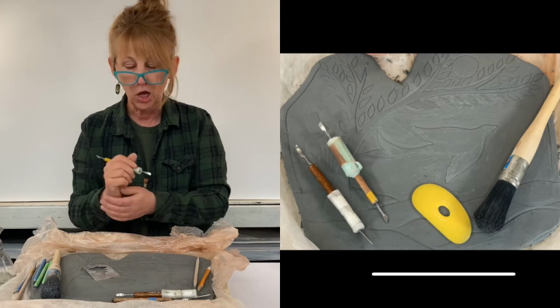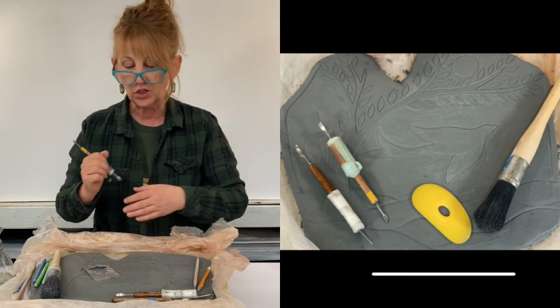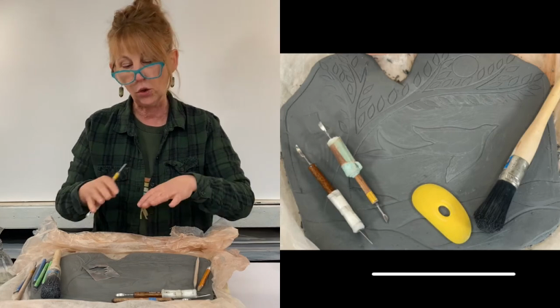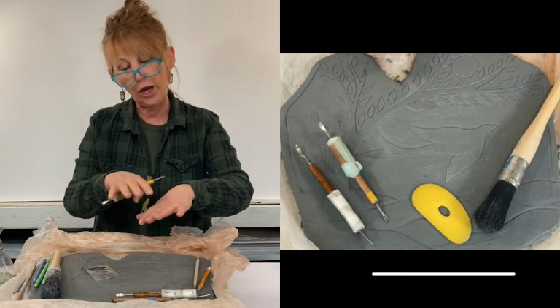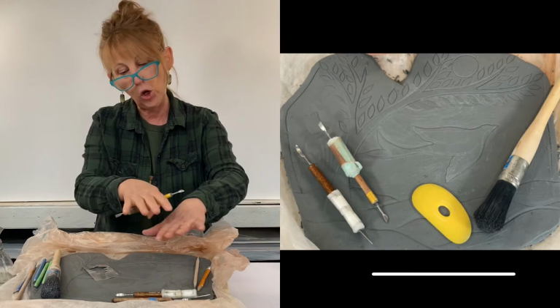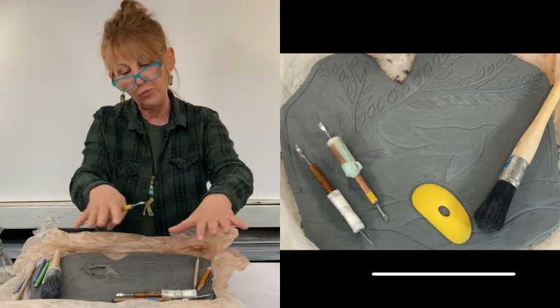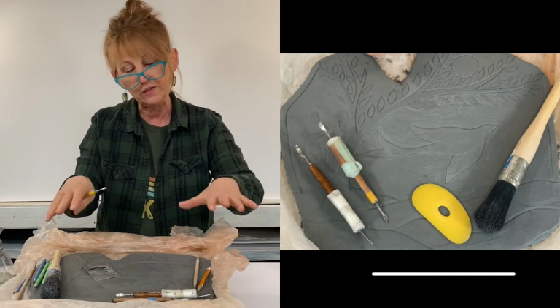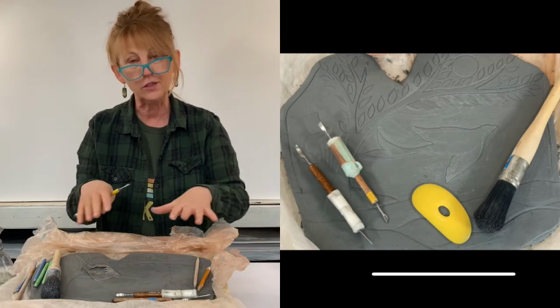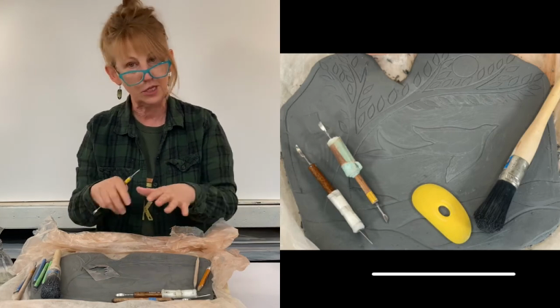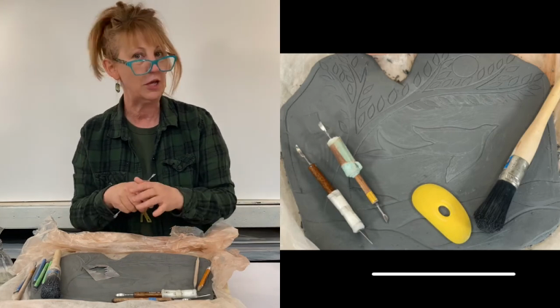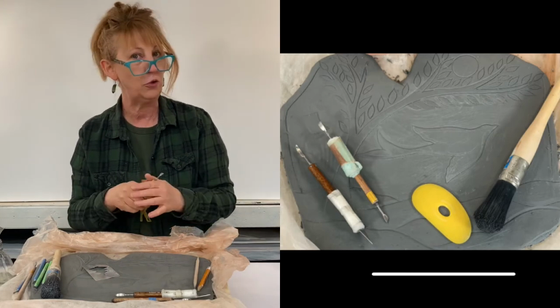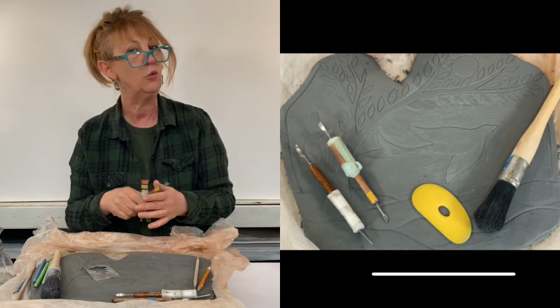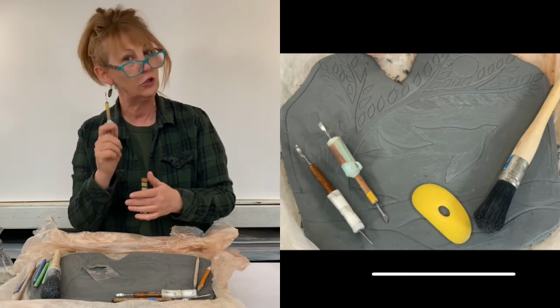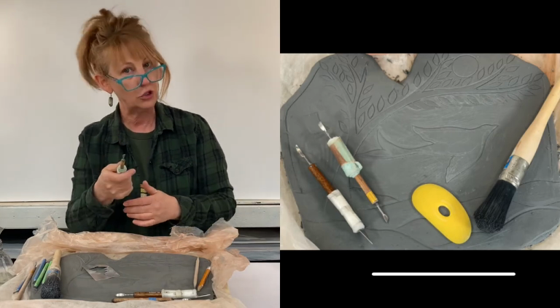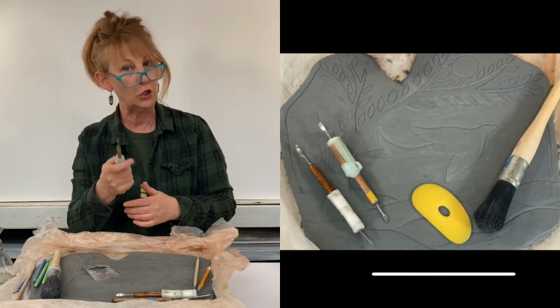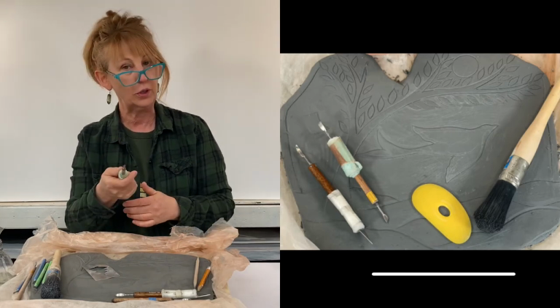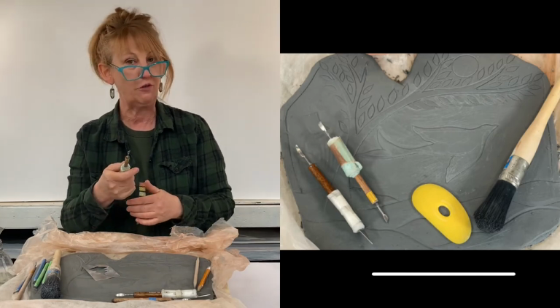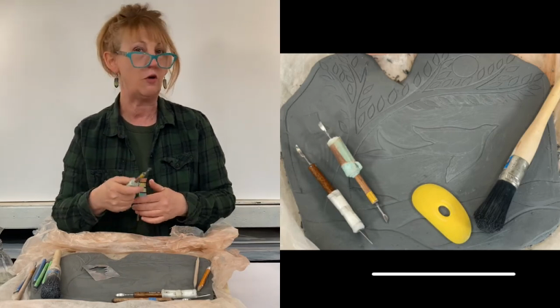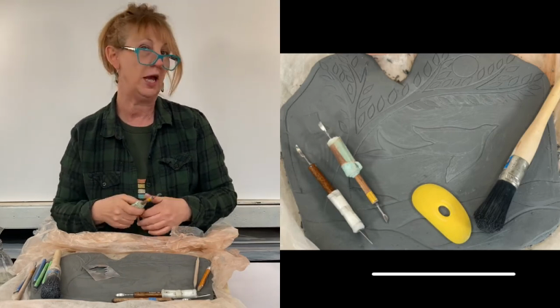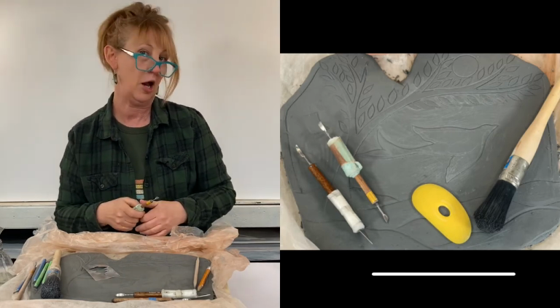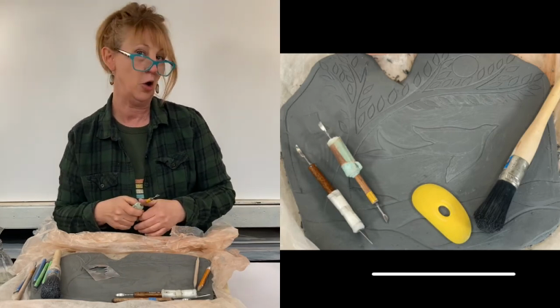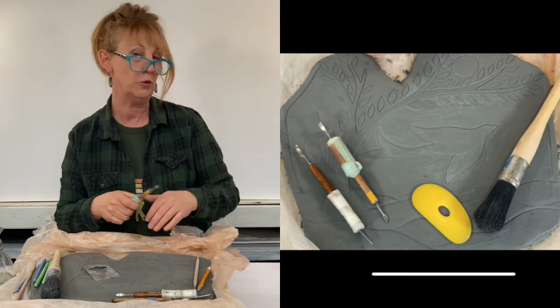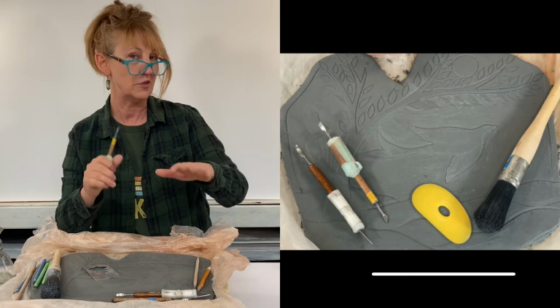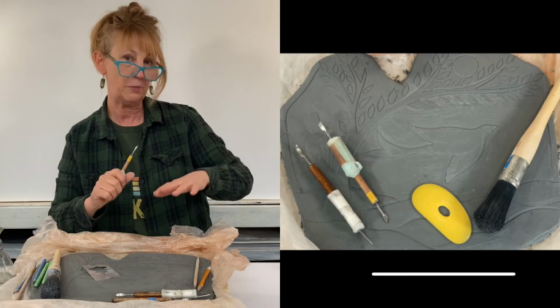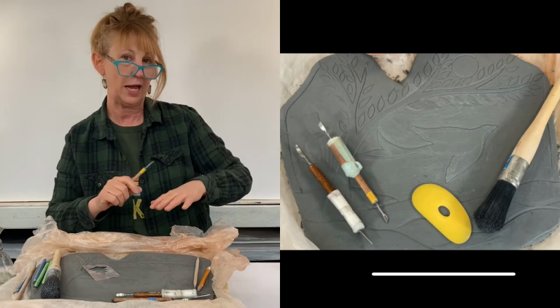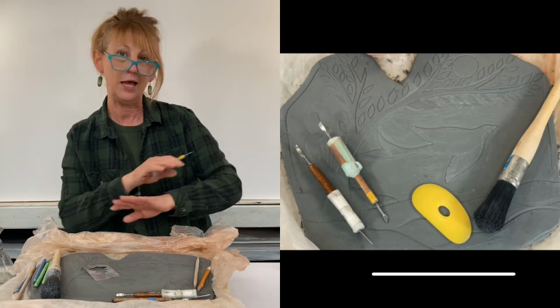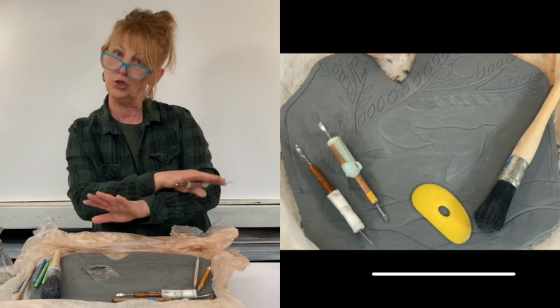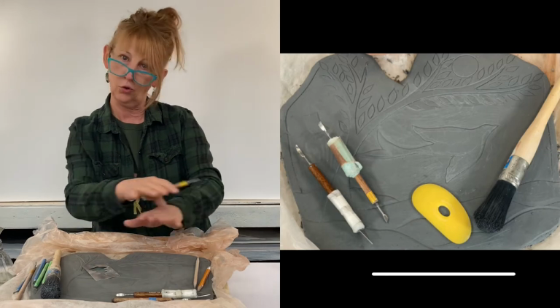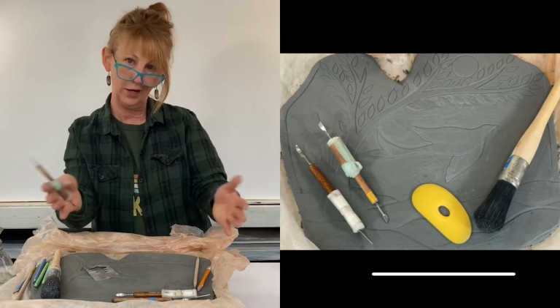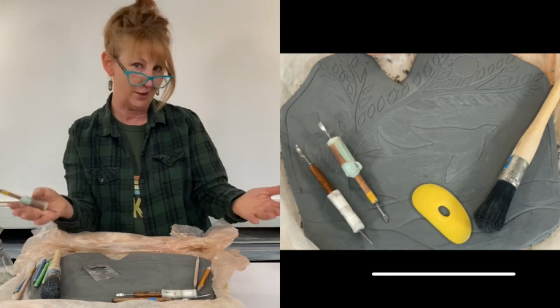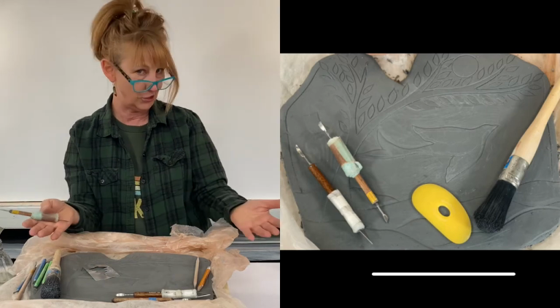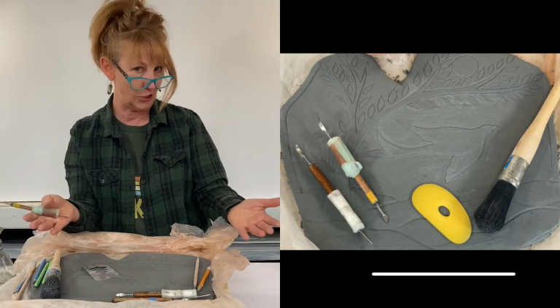I hope these little tips help you when you're doing your relief carving, and I hope you'll sit back and enjoy the show.